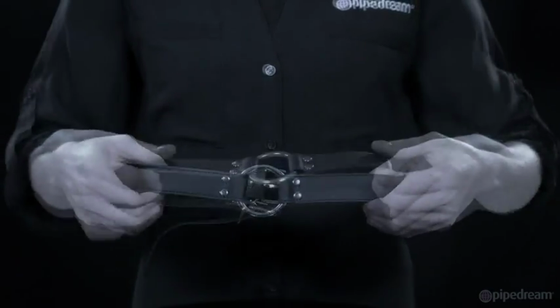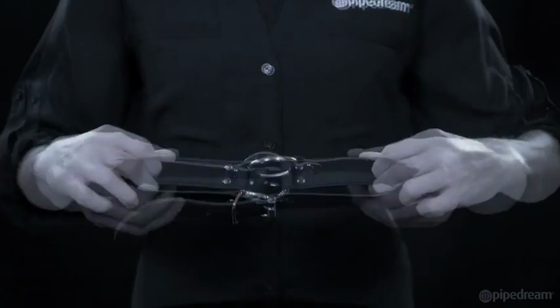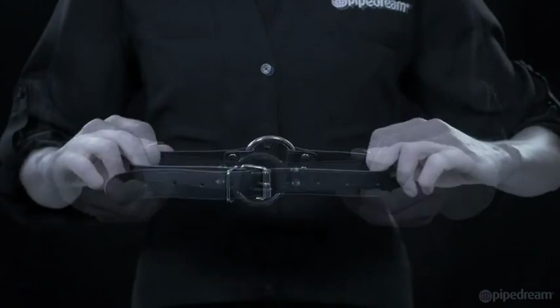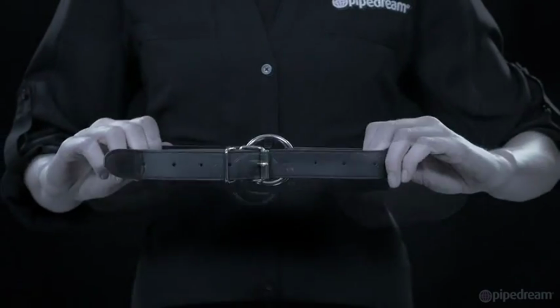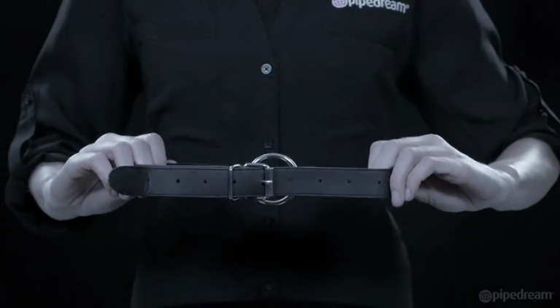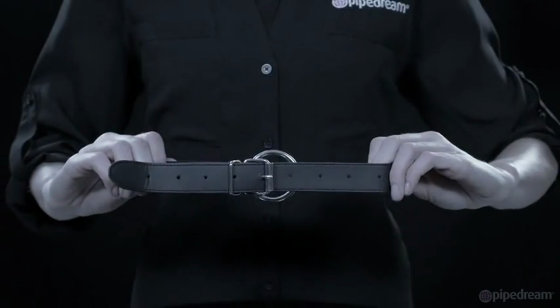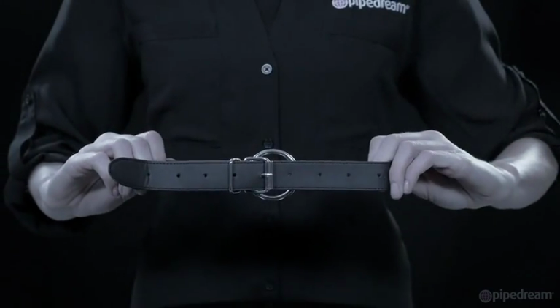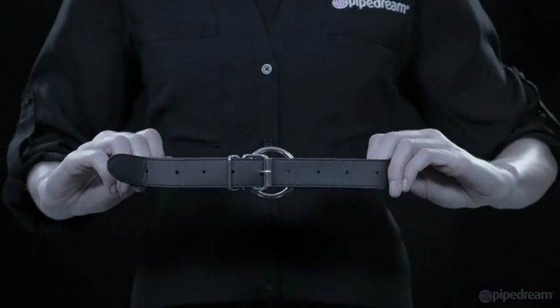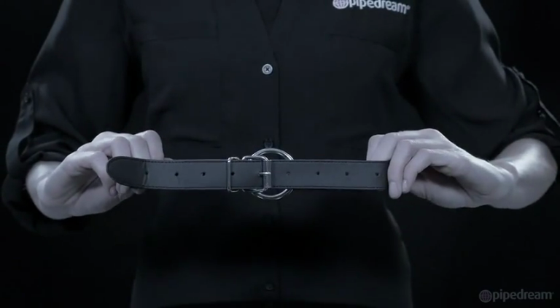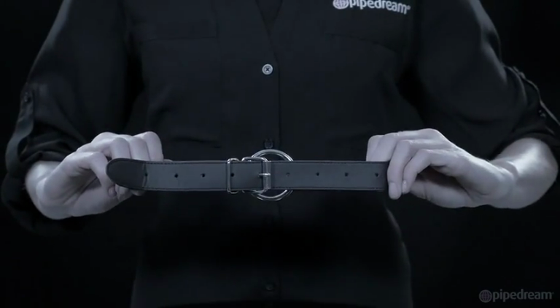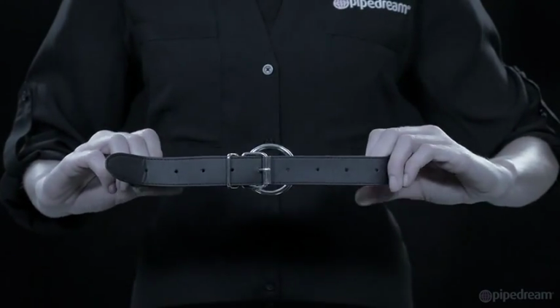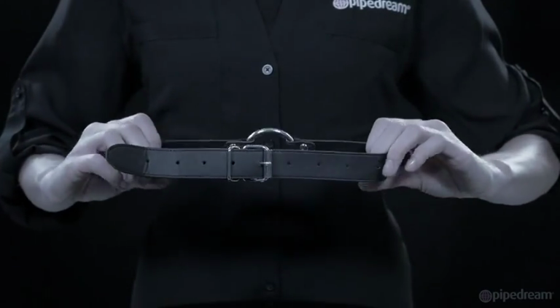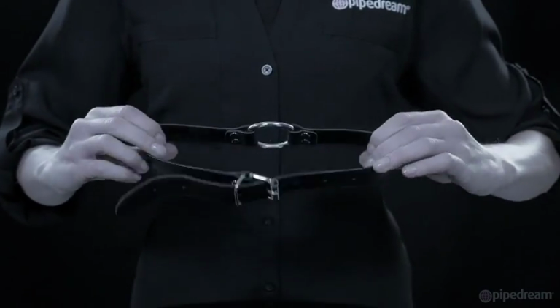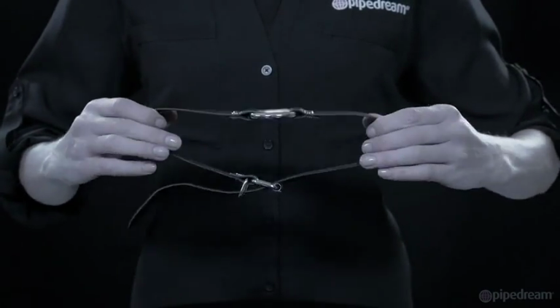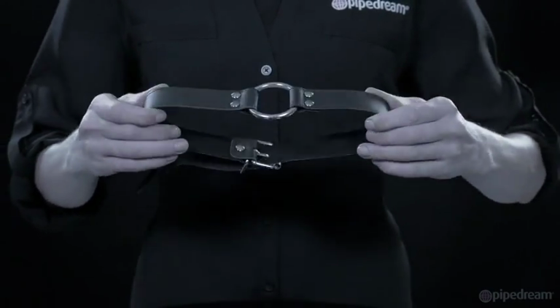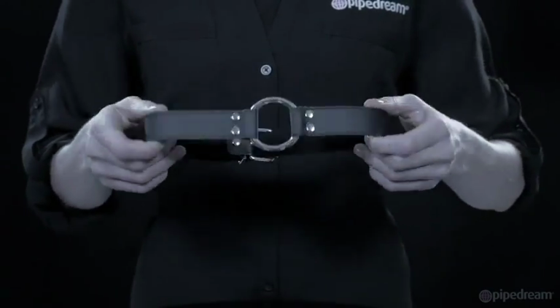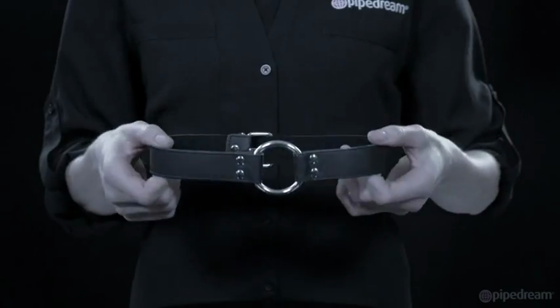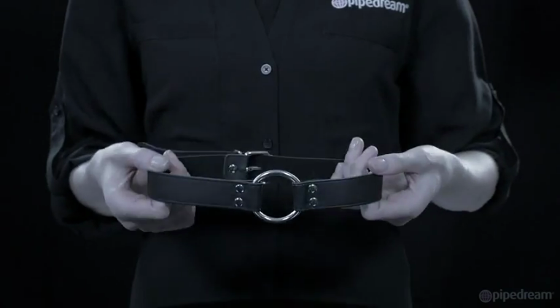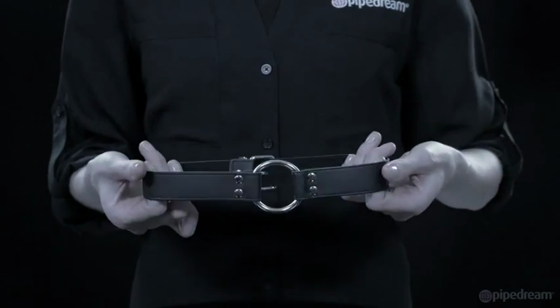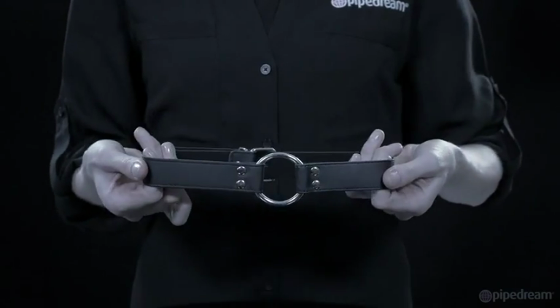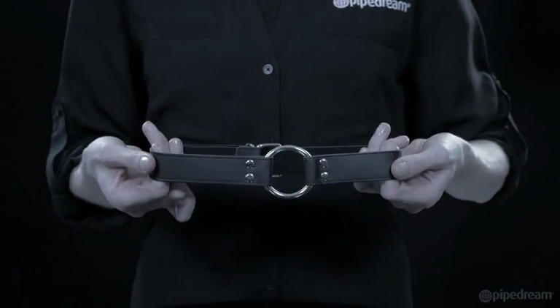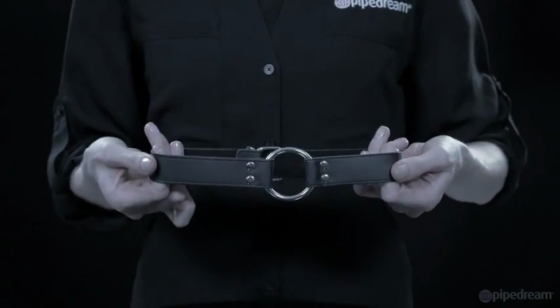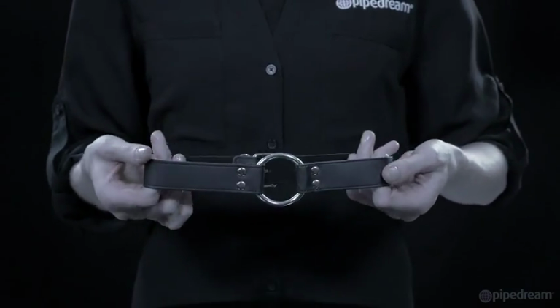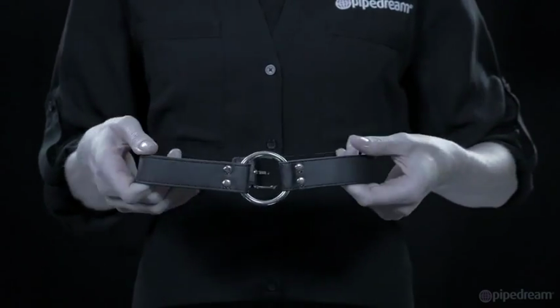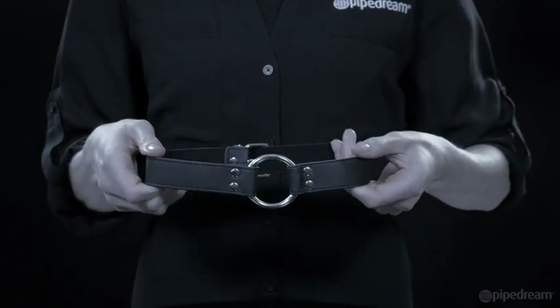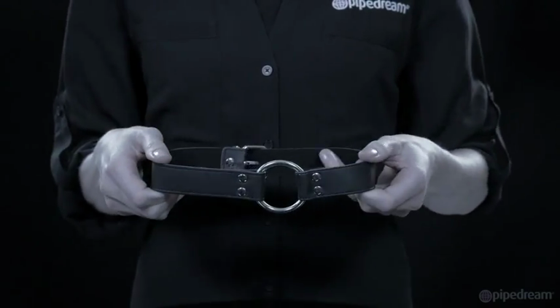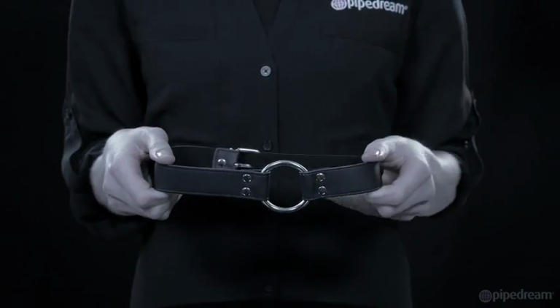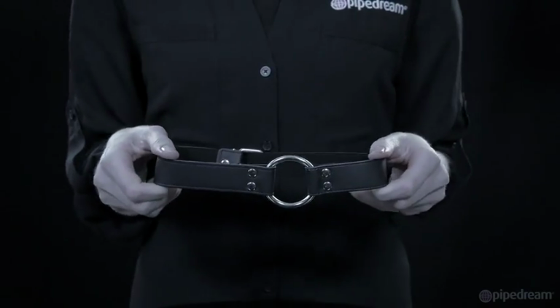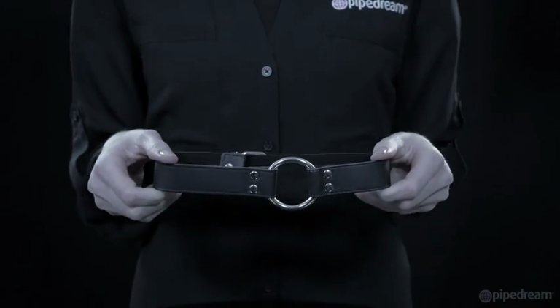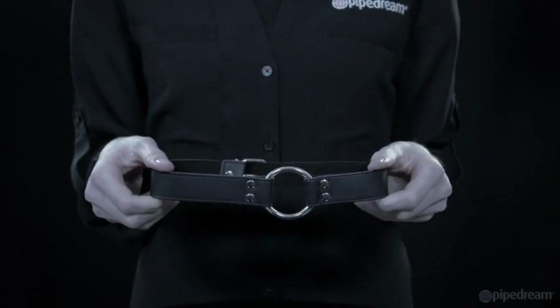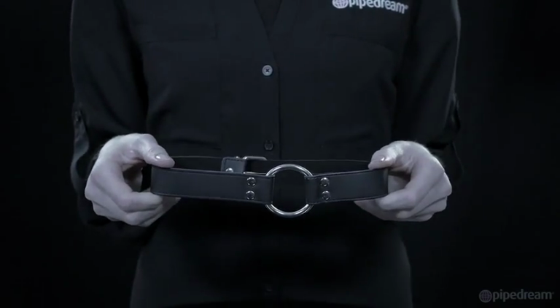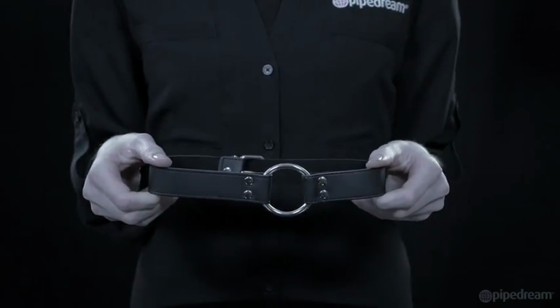The straps adjust to fit most sizes, pulling the ring tight and keeping the mouth open wide.